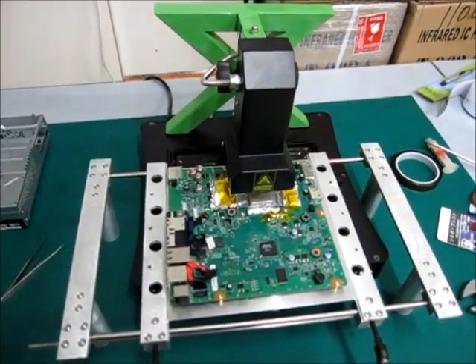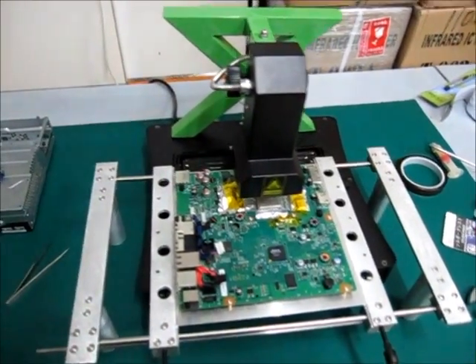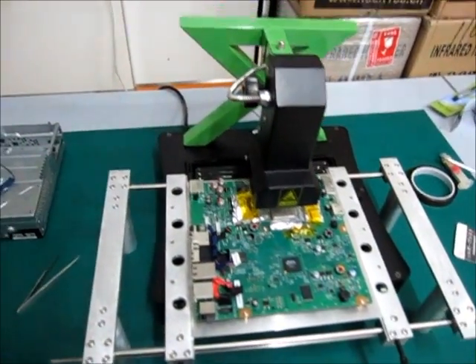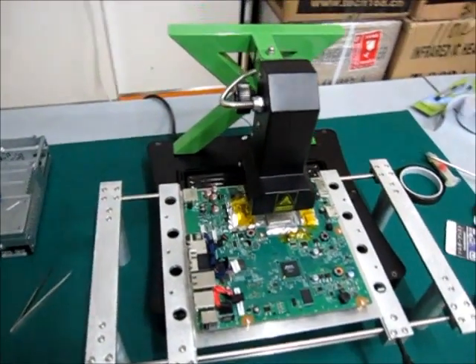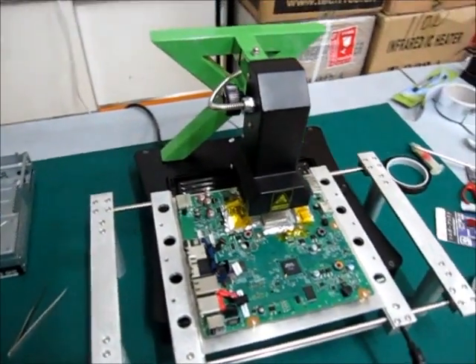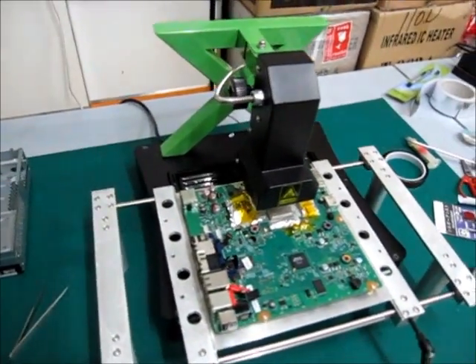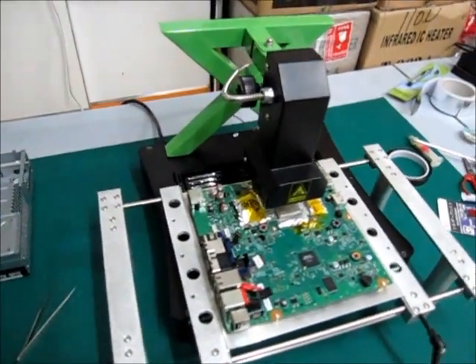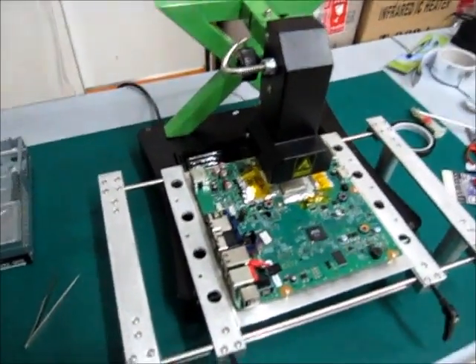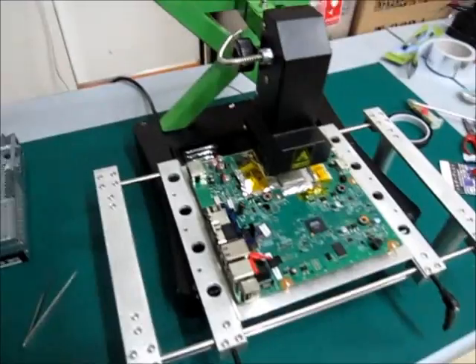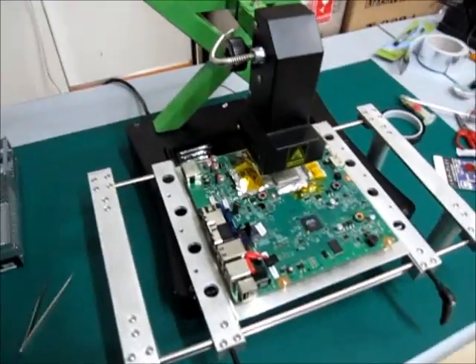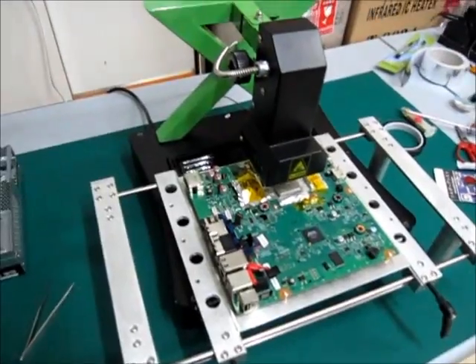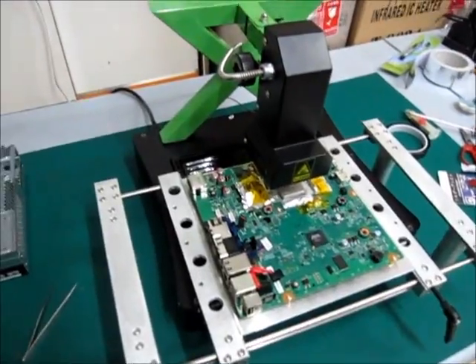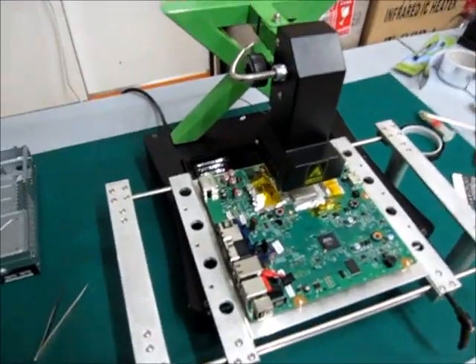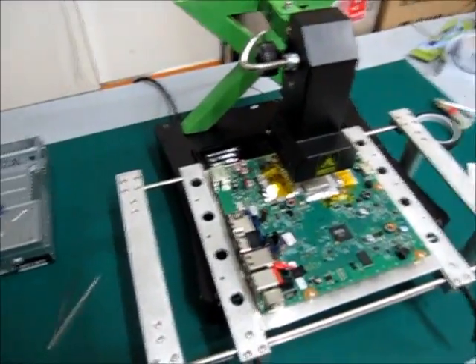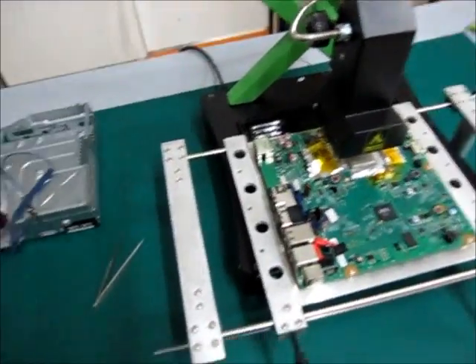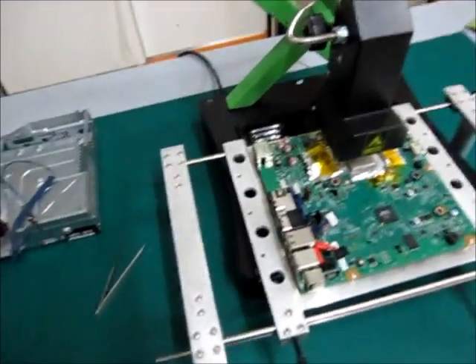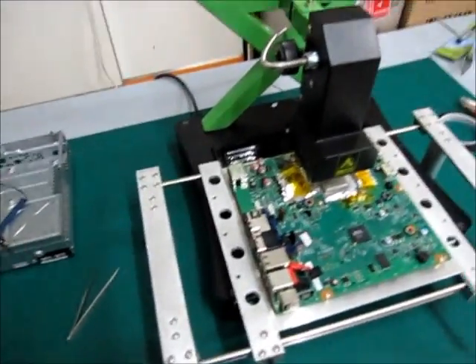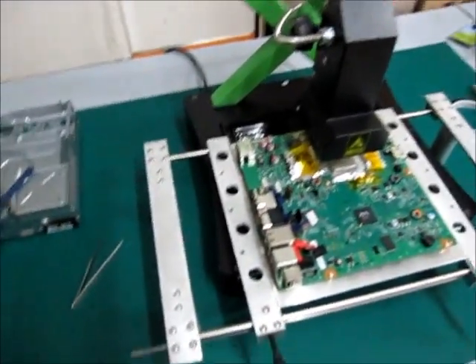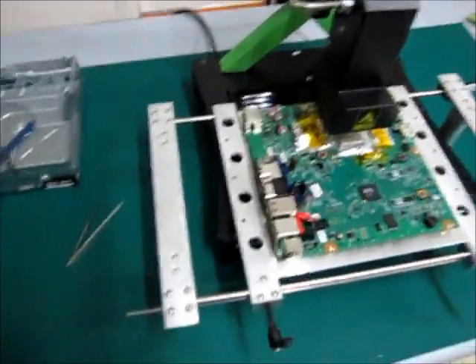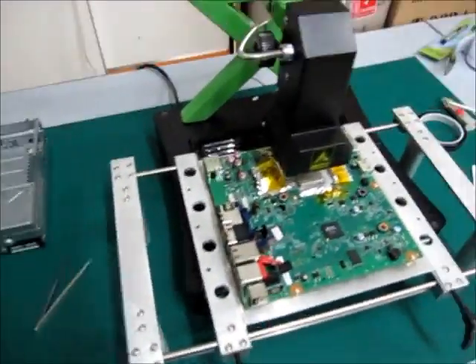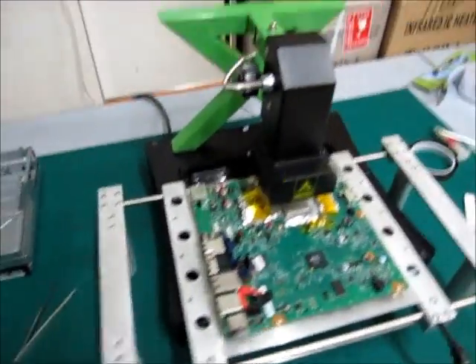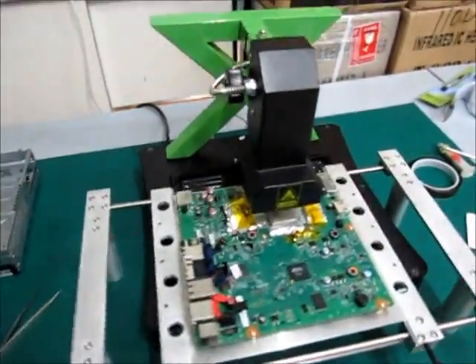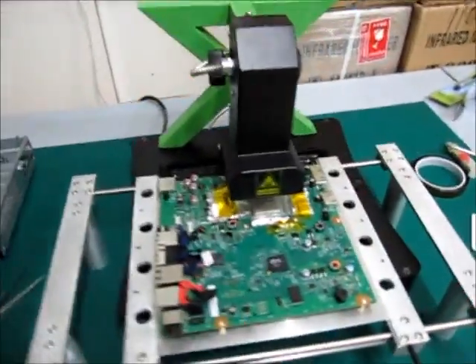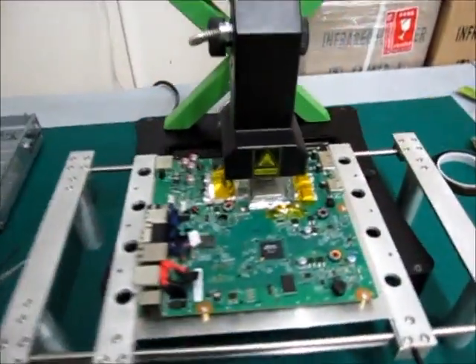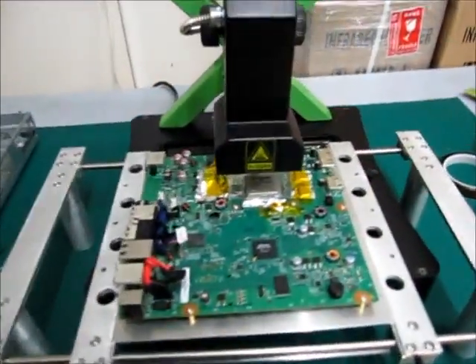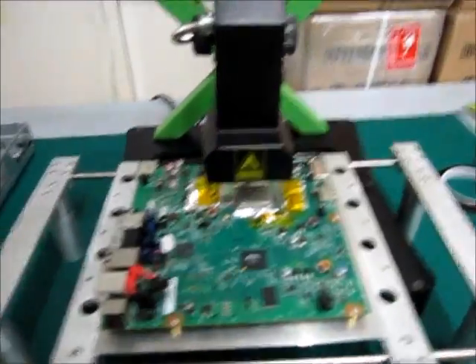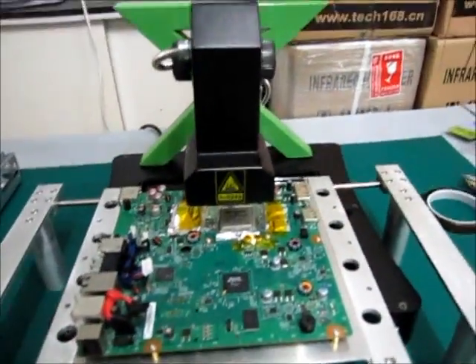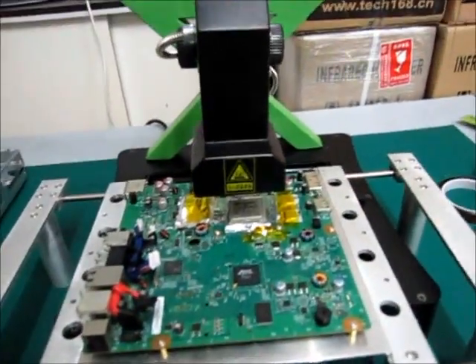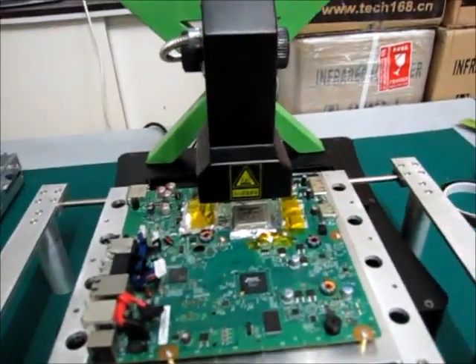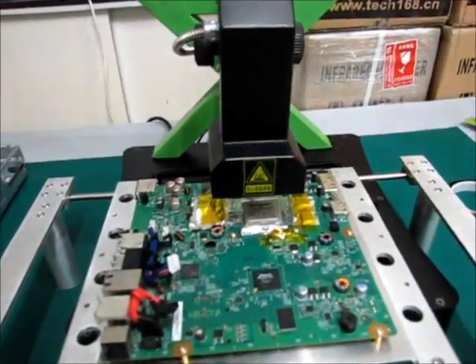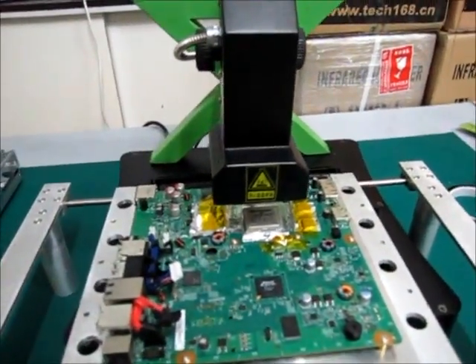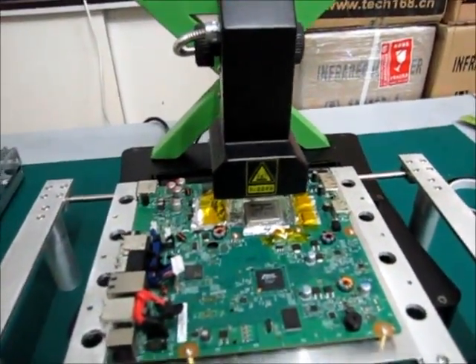This is a TX999 and we are going to work on an Xbox chip.